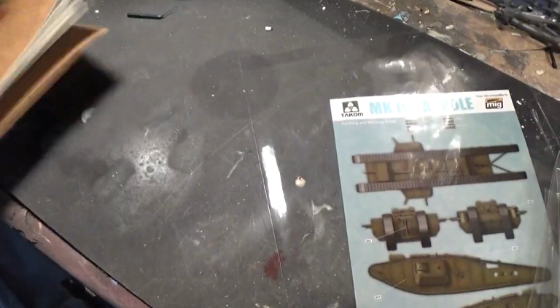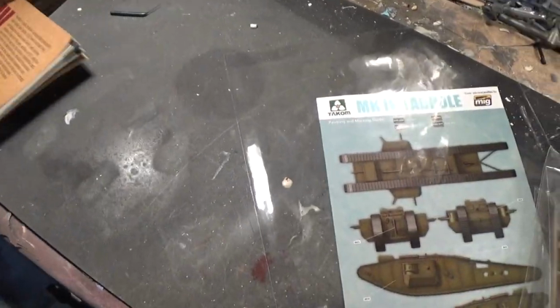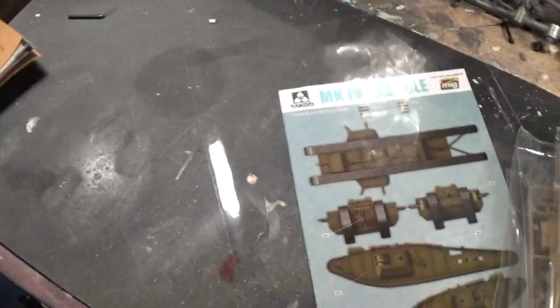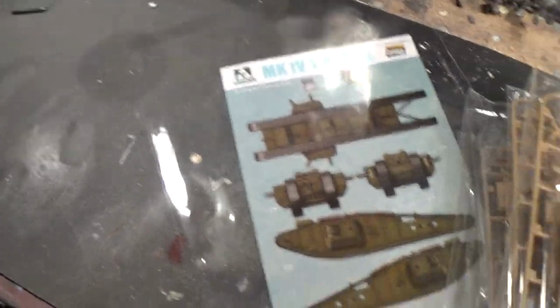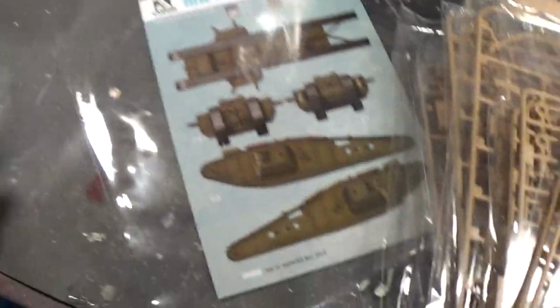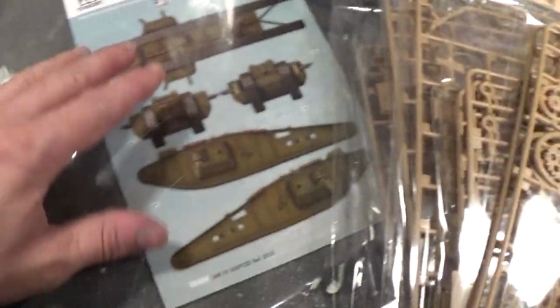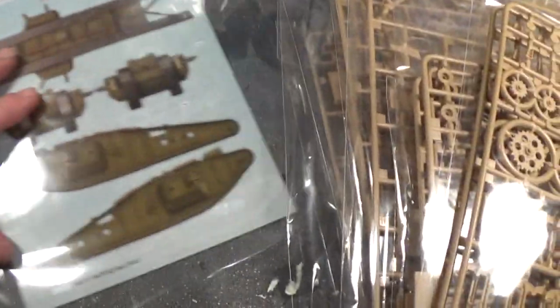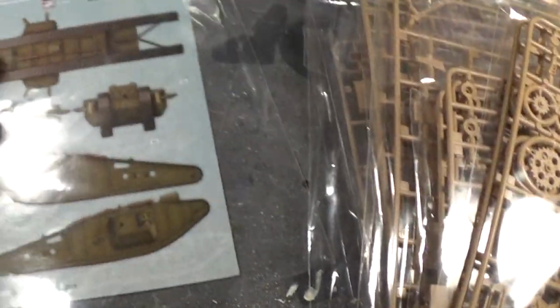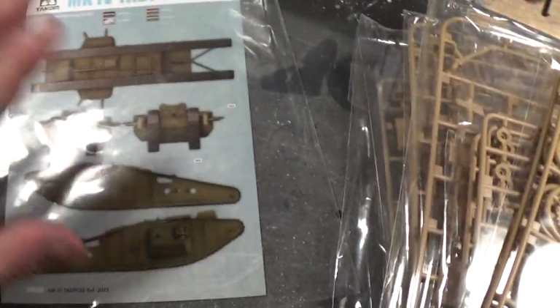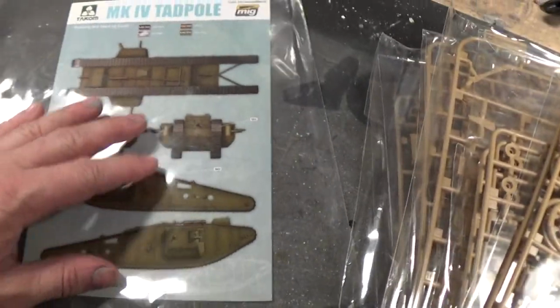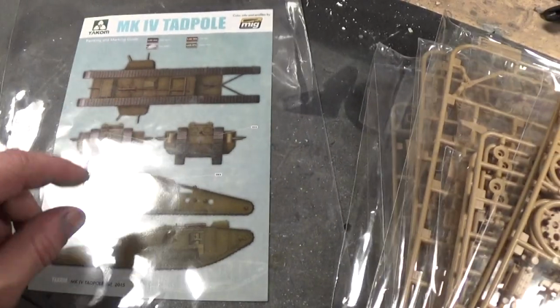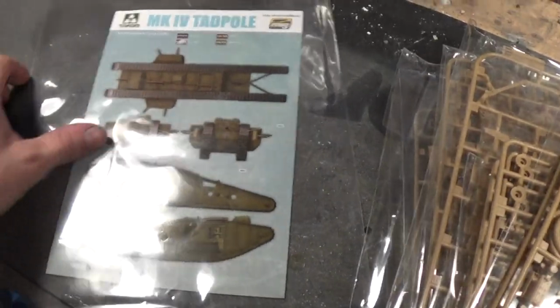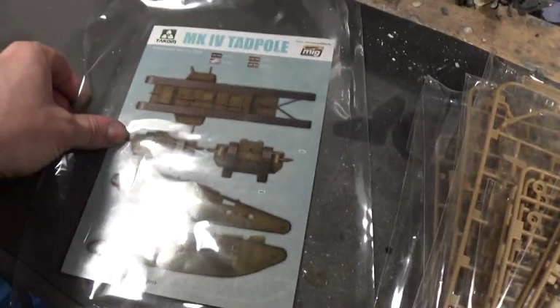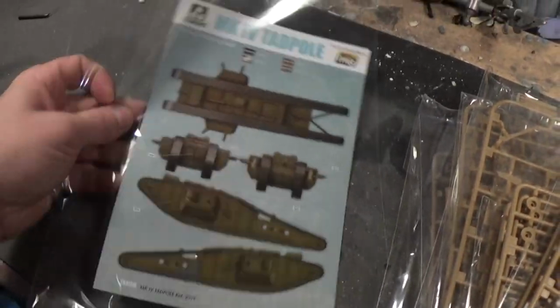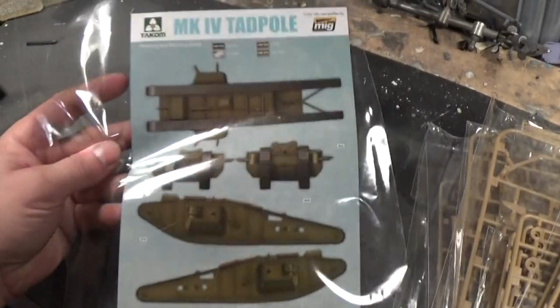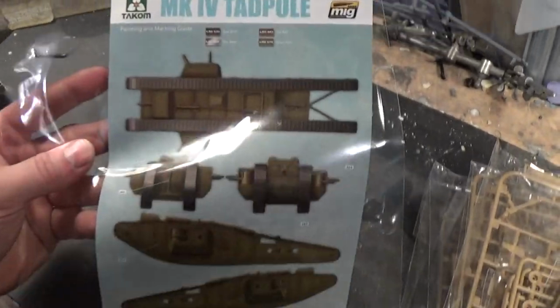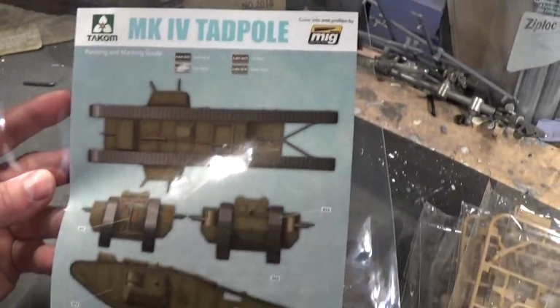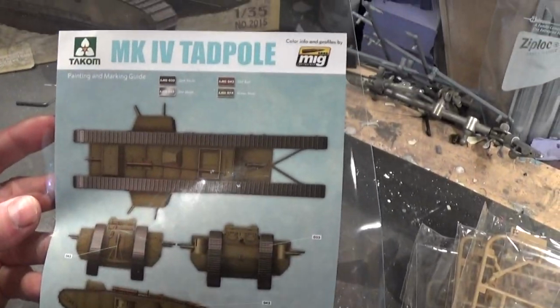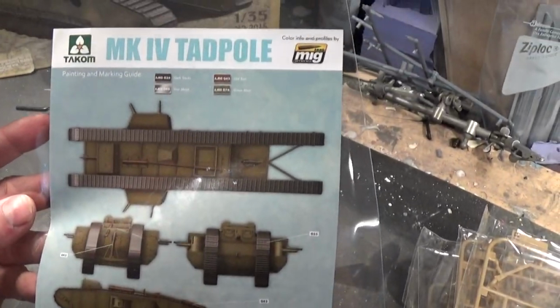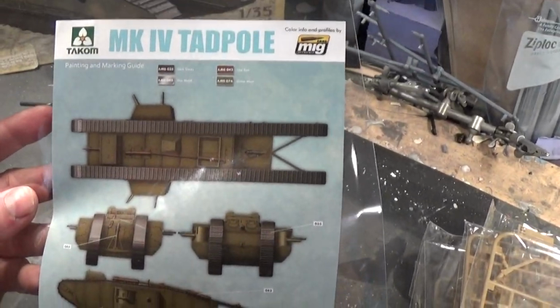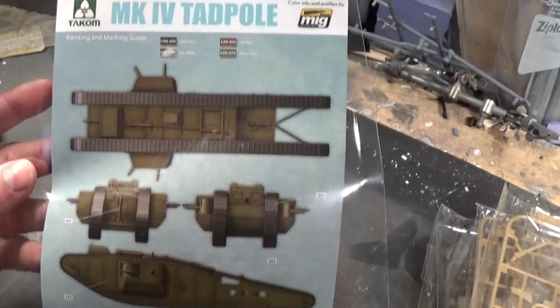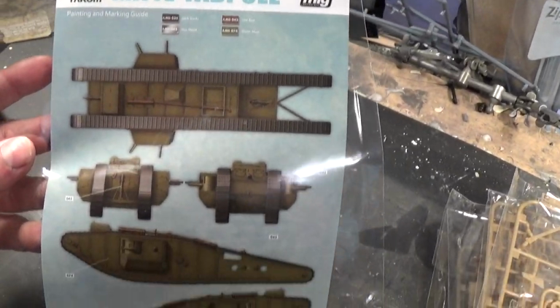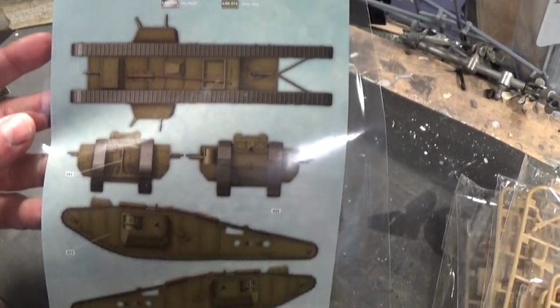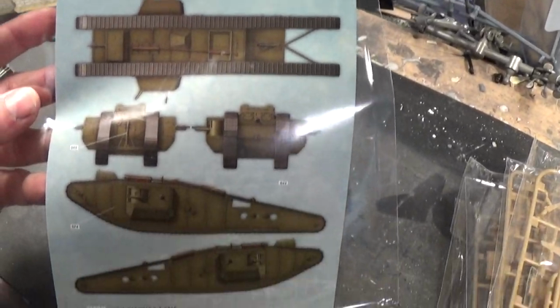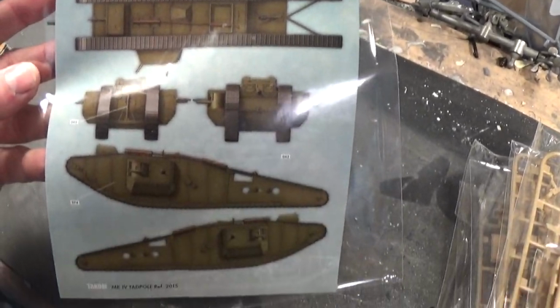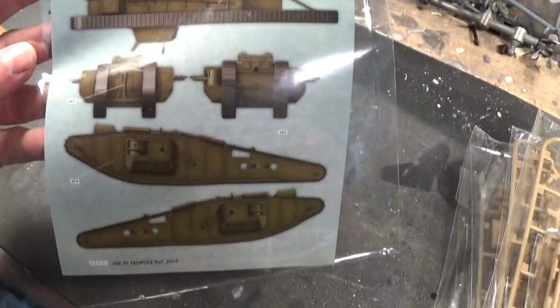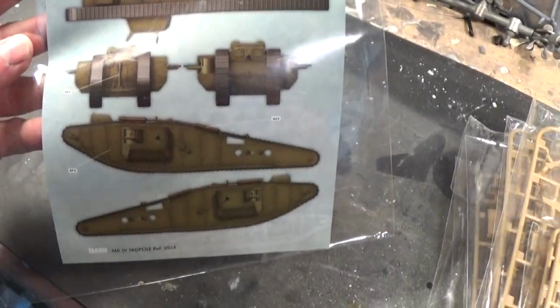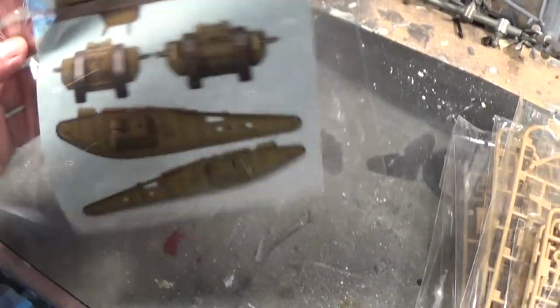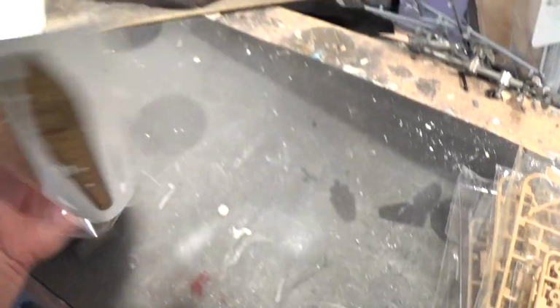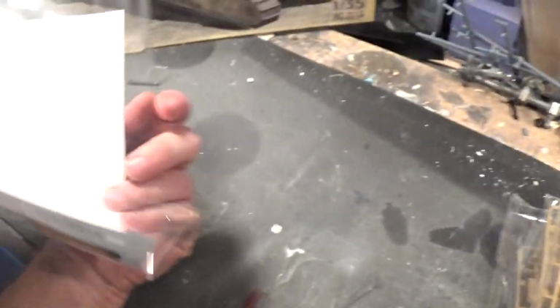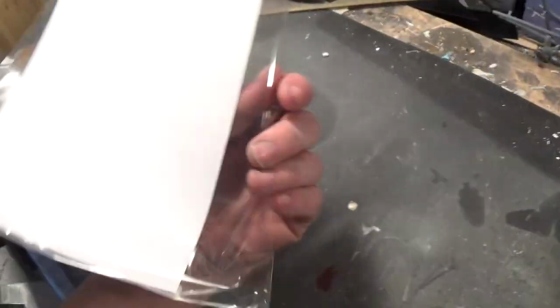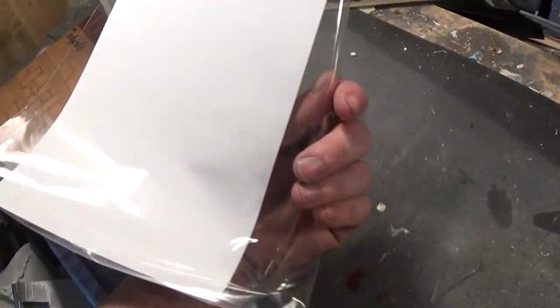You do get a painting guide. It is a single sheet.